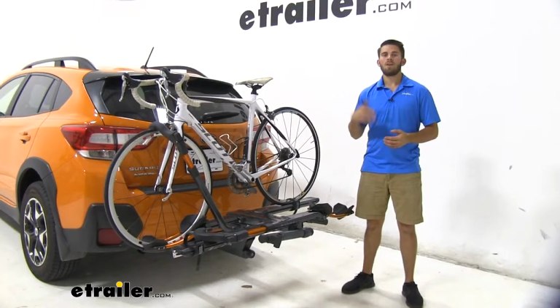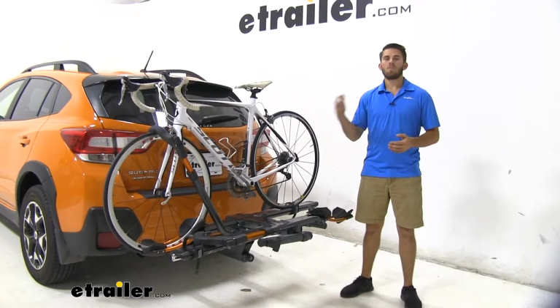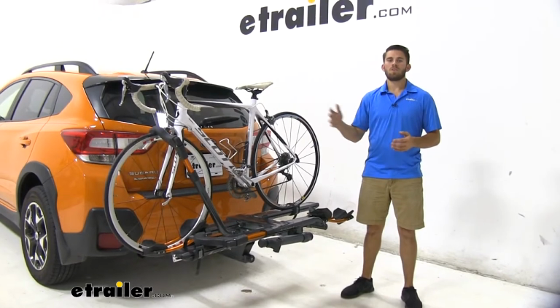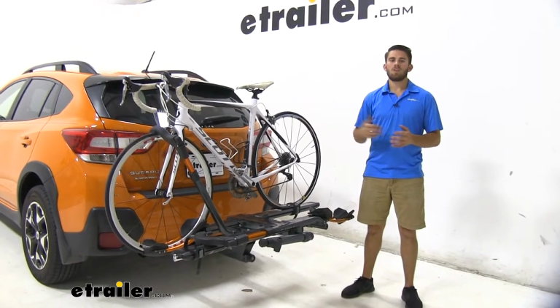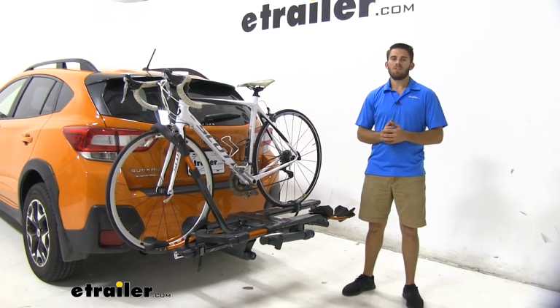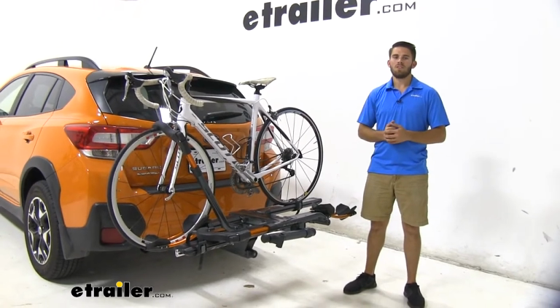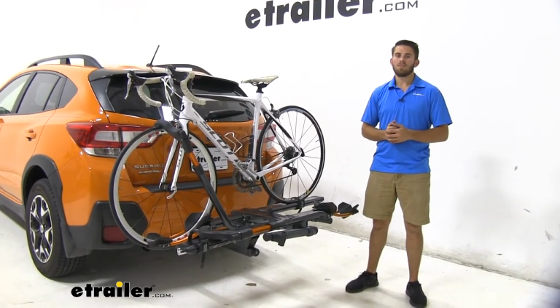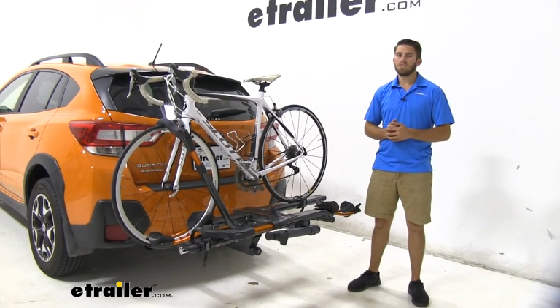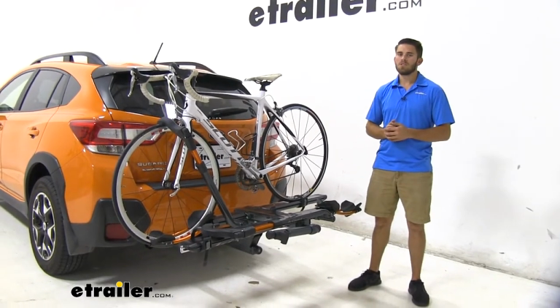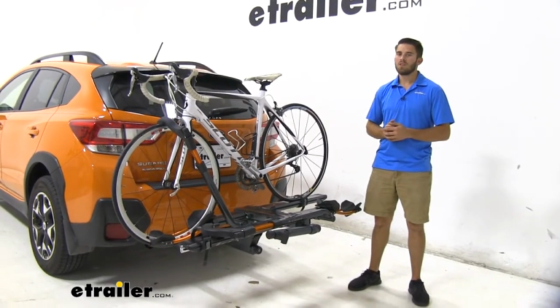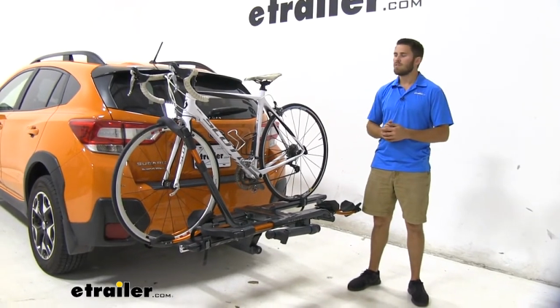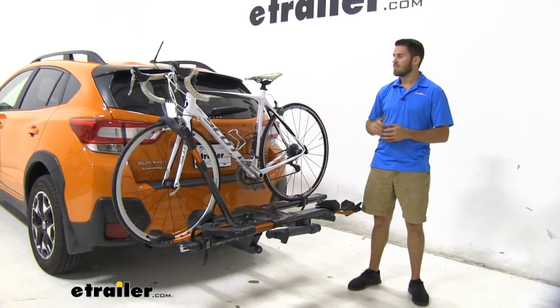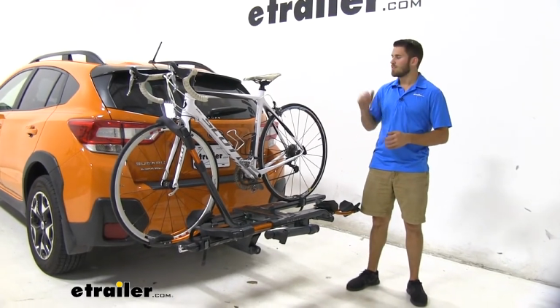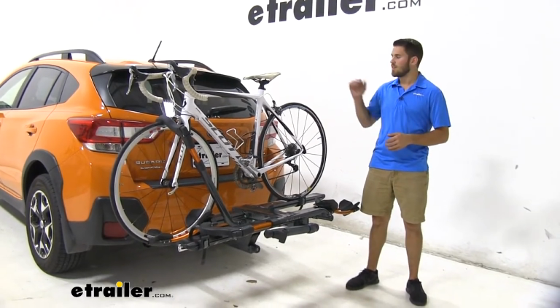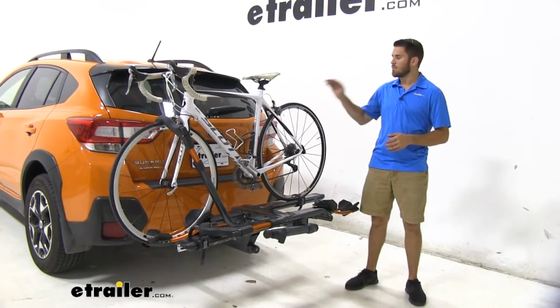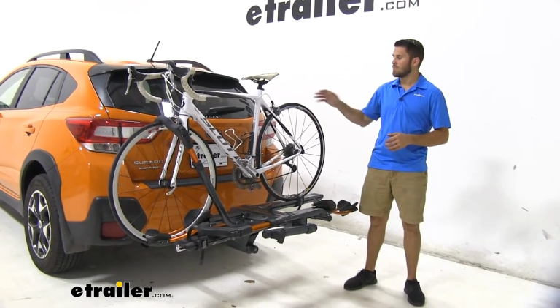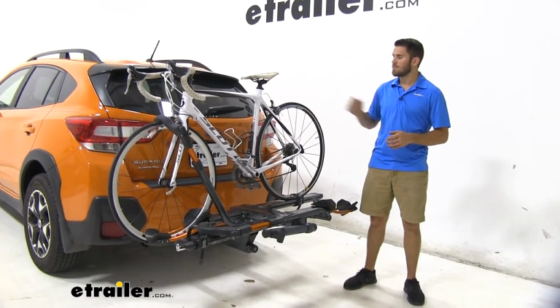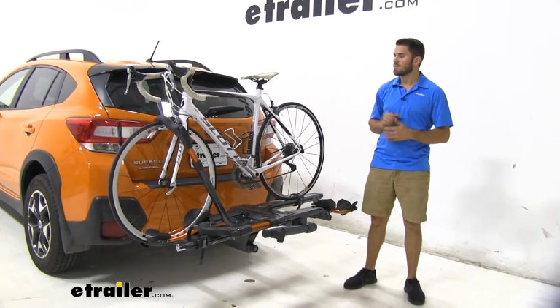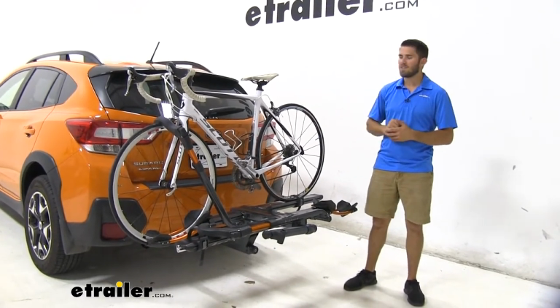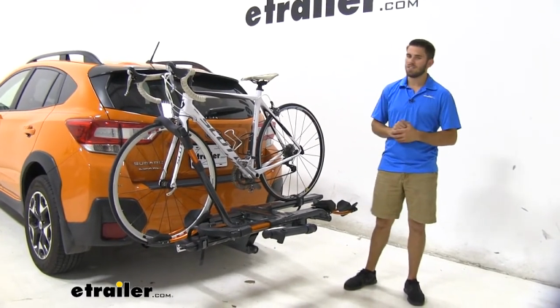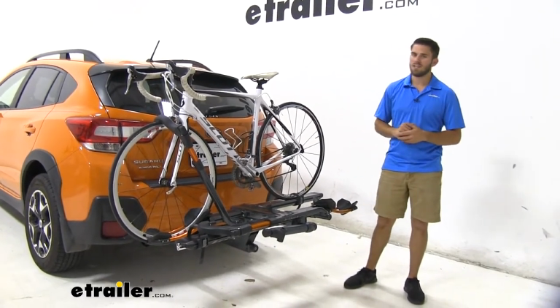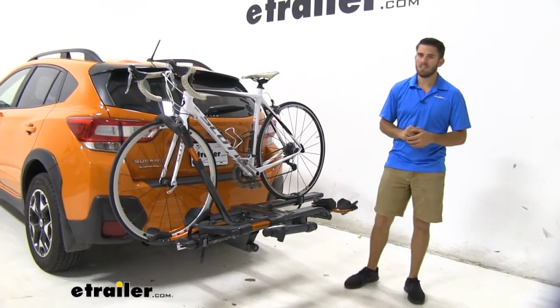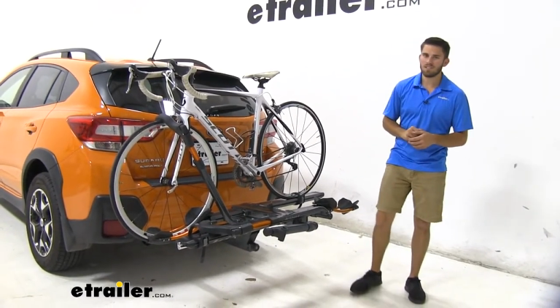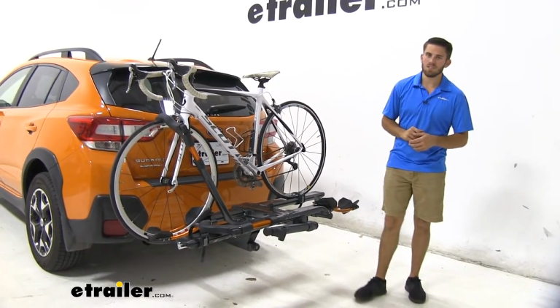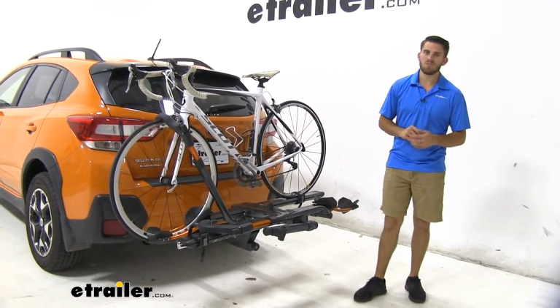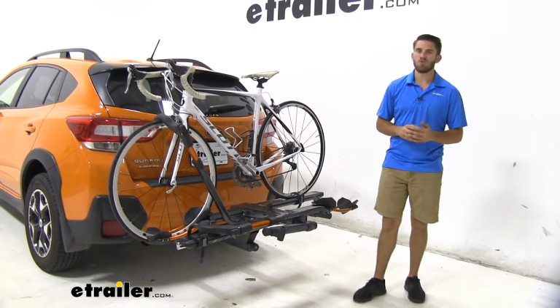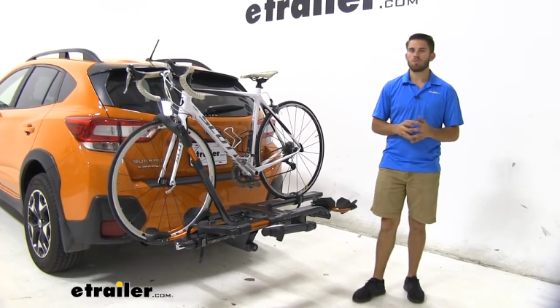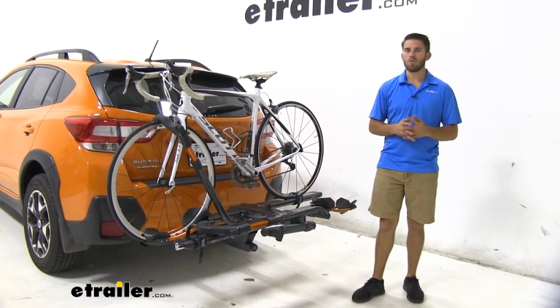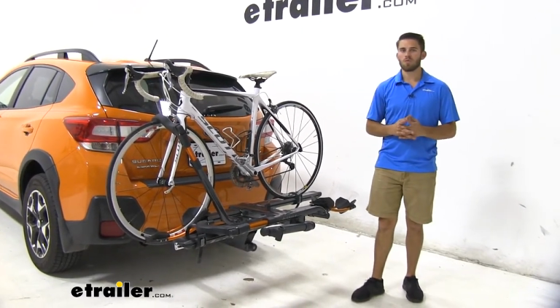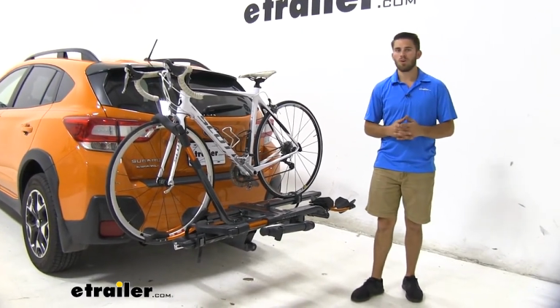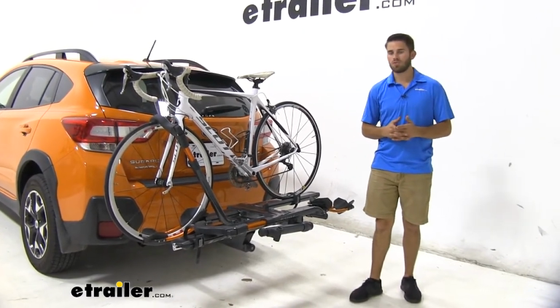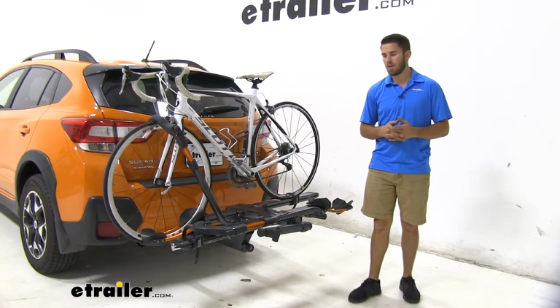Hey everyone, it's Colin here at E-Trailer, and today we have a 2018 Subaru Crosstrek.